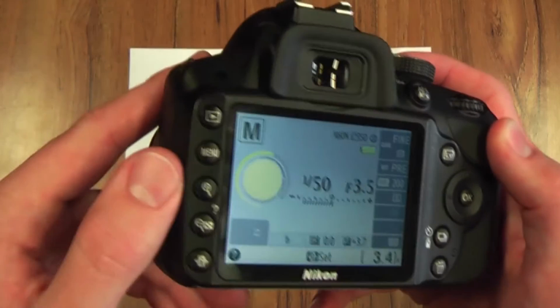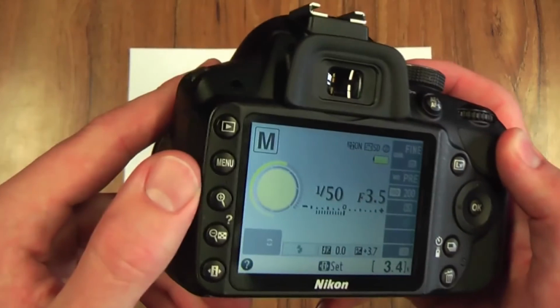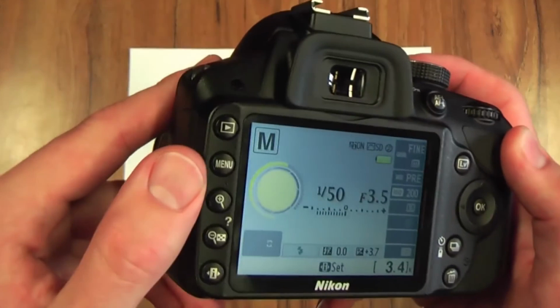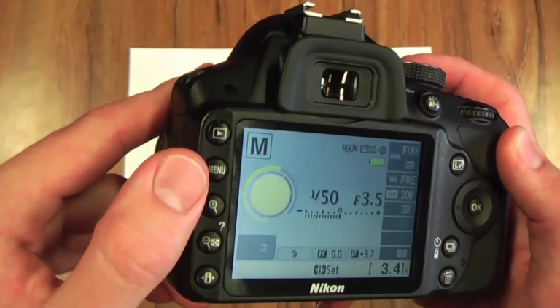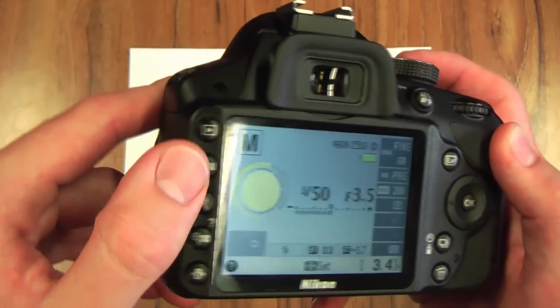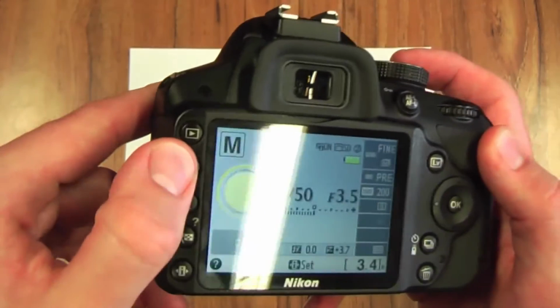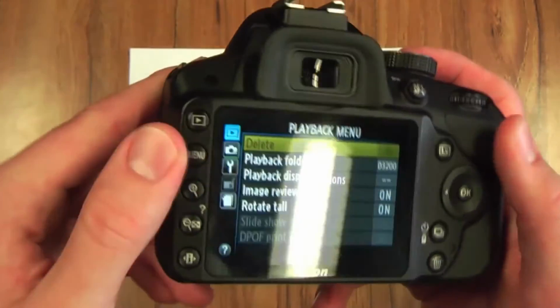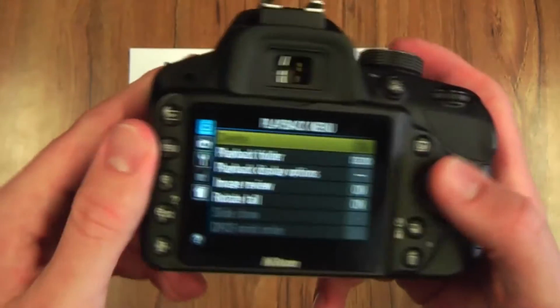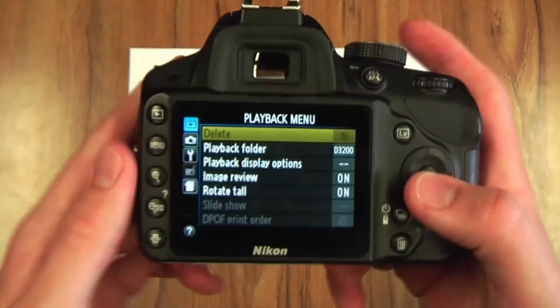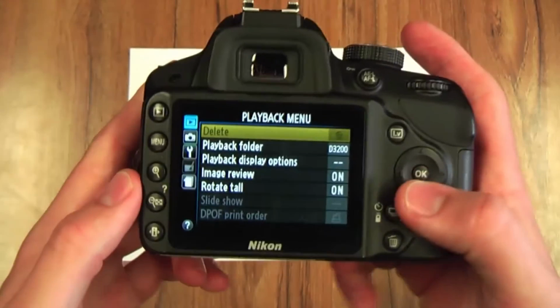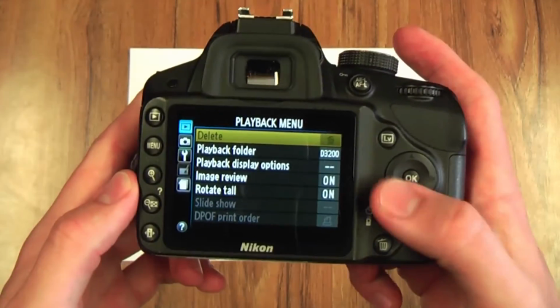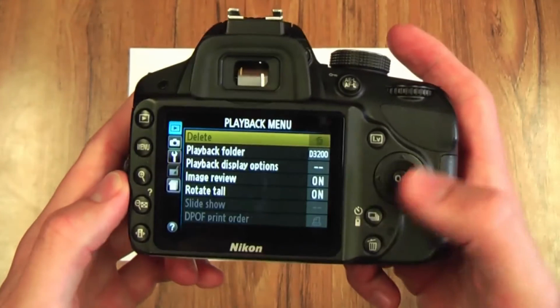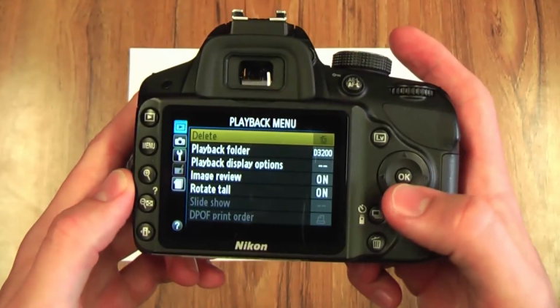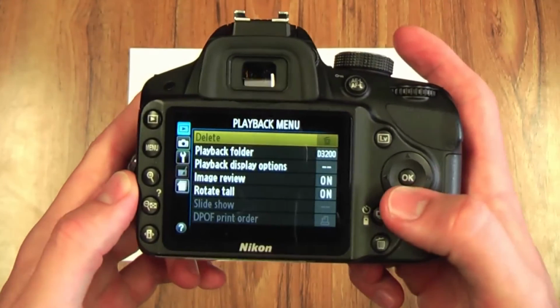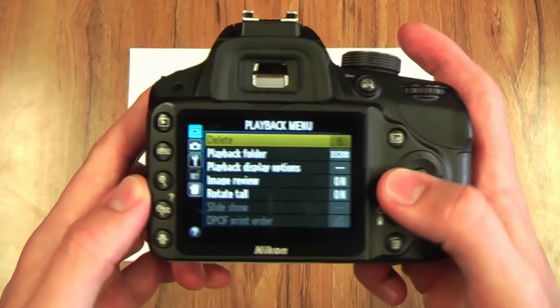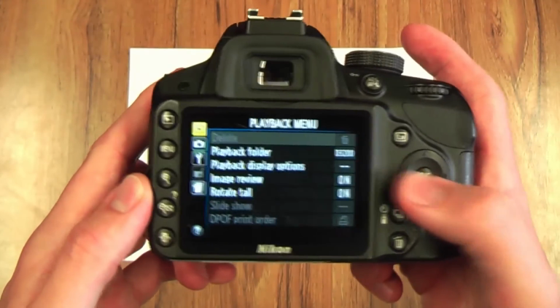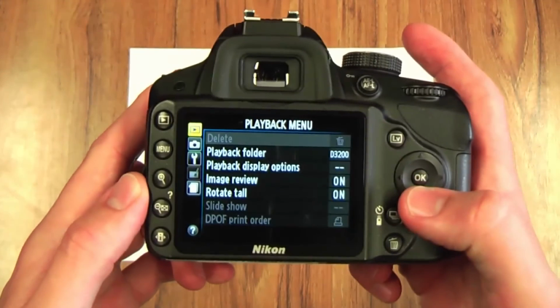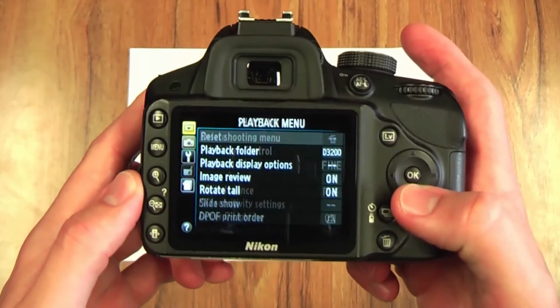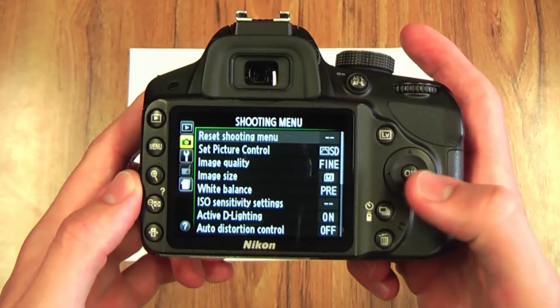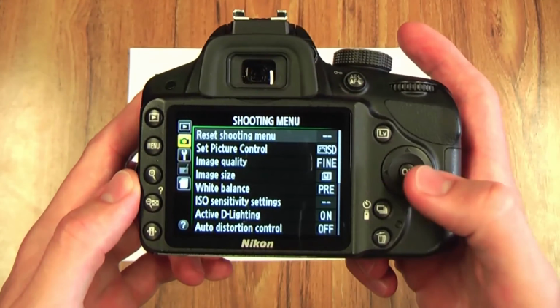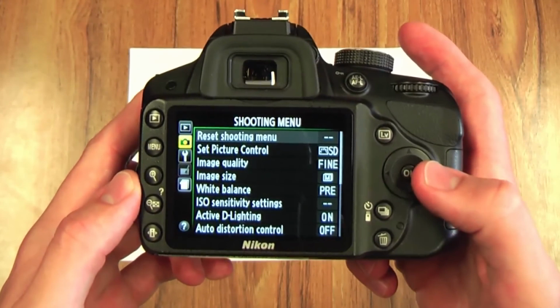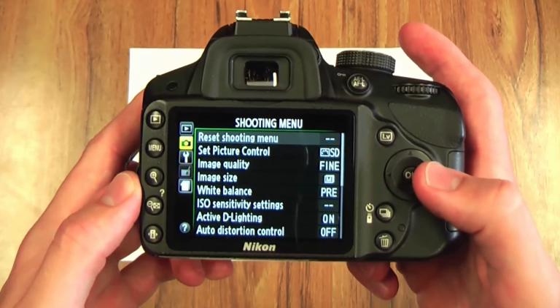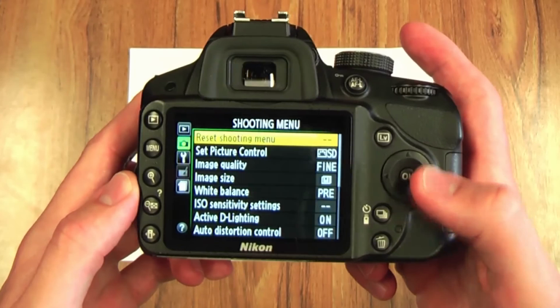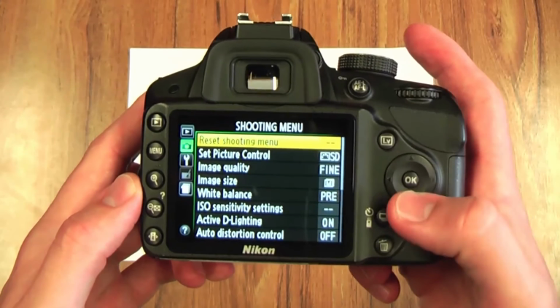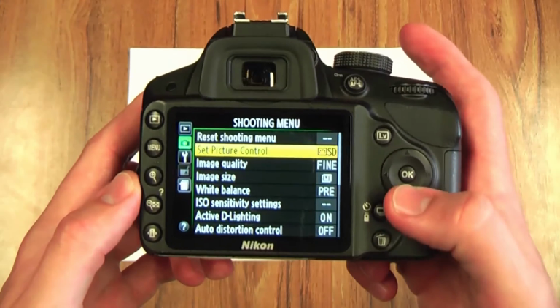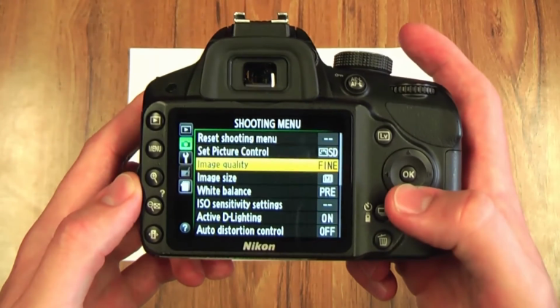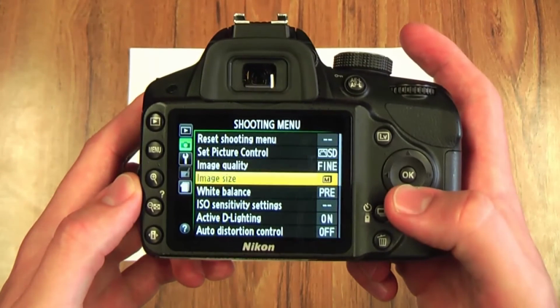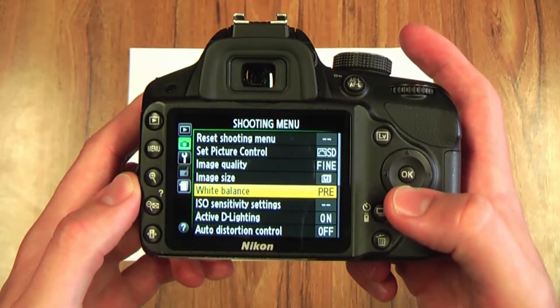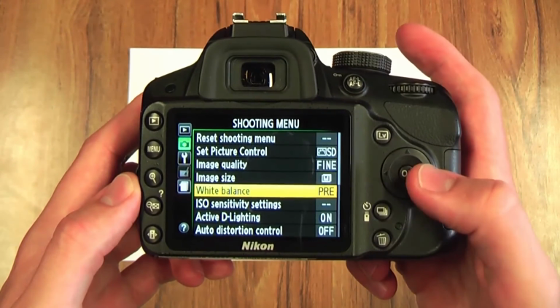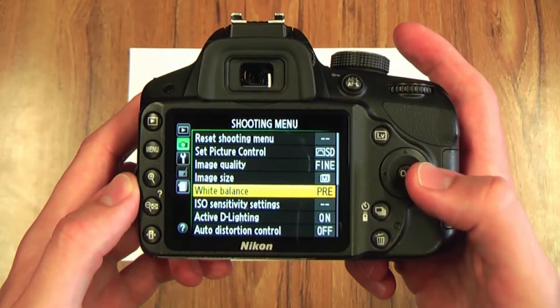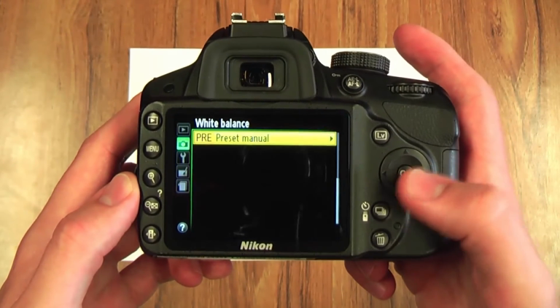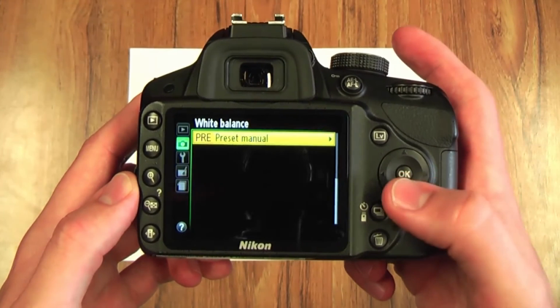Go to your menu, scroll down to your shooting menu first, and then scroll down to white balance.